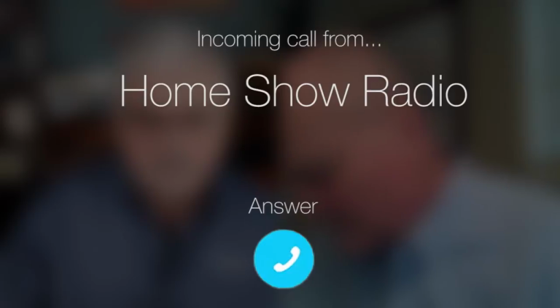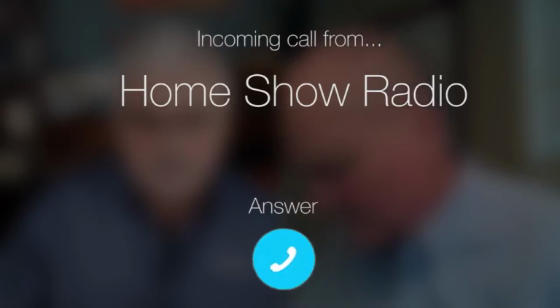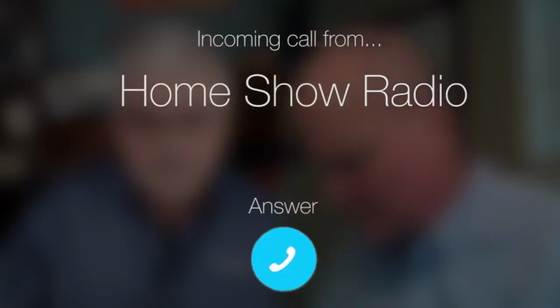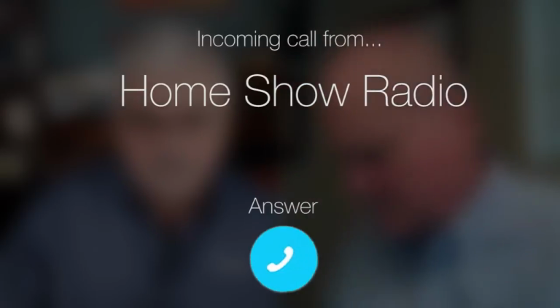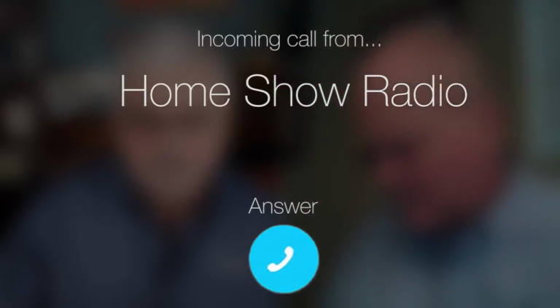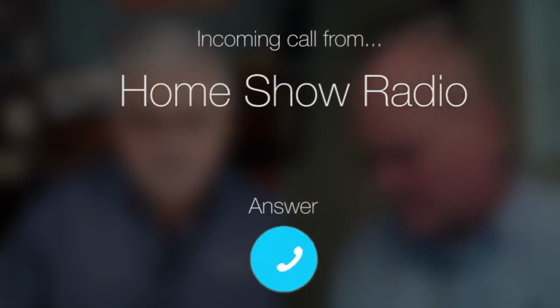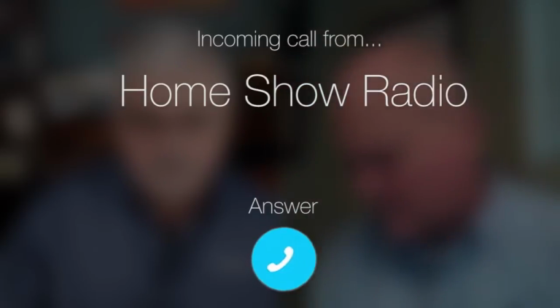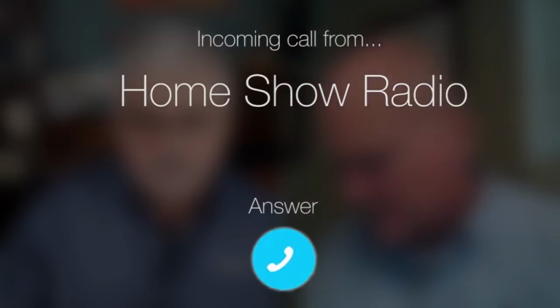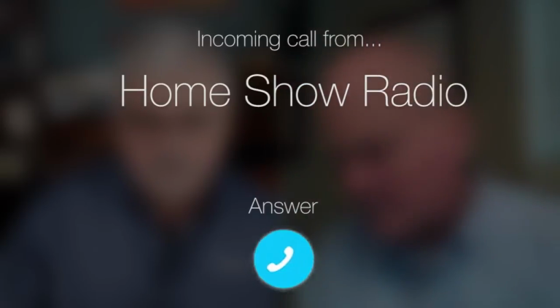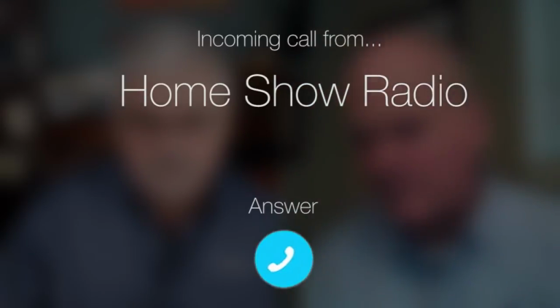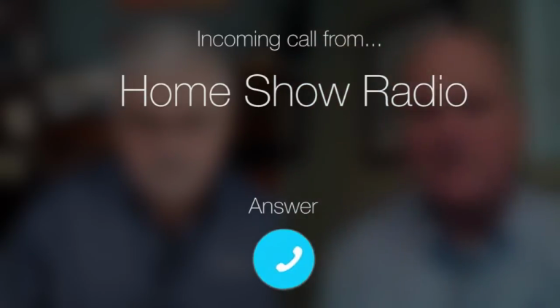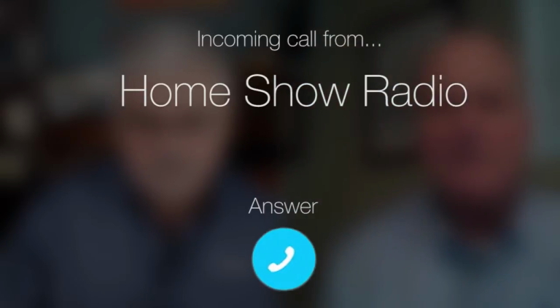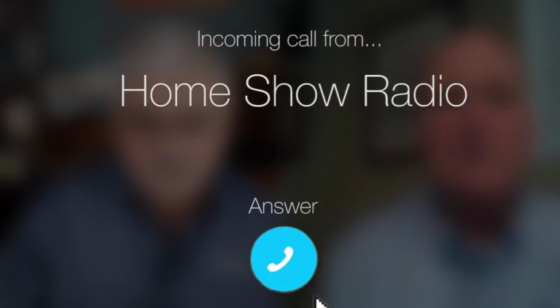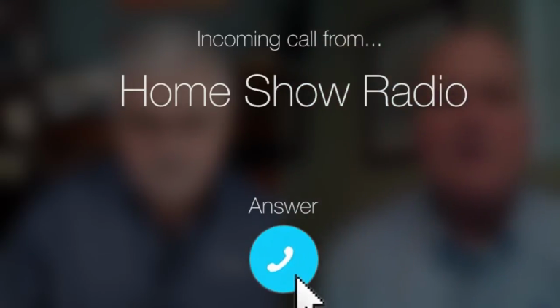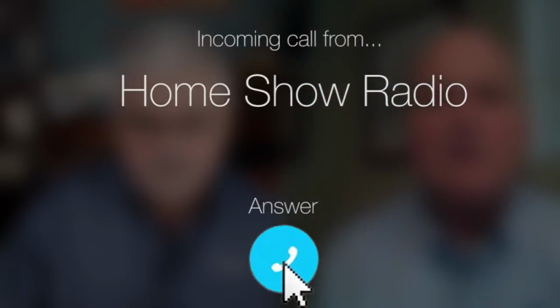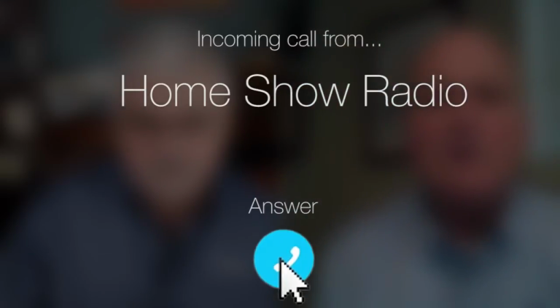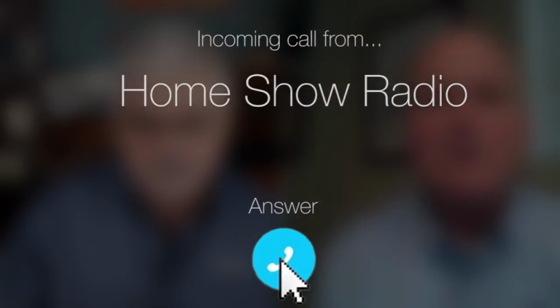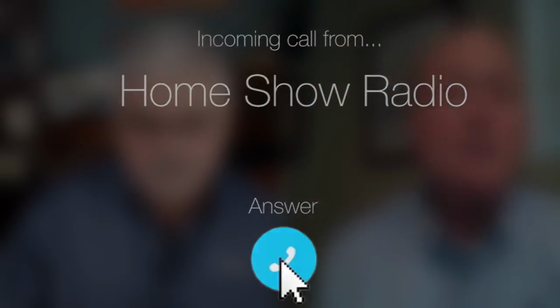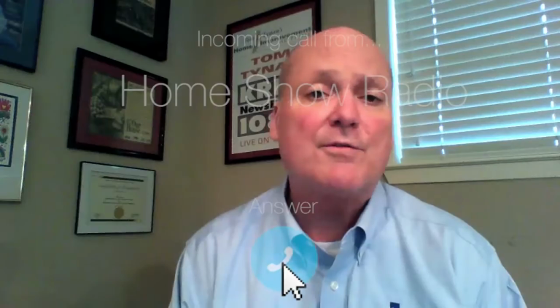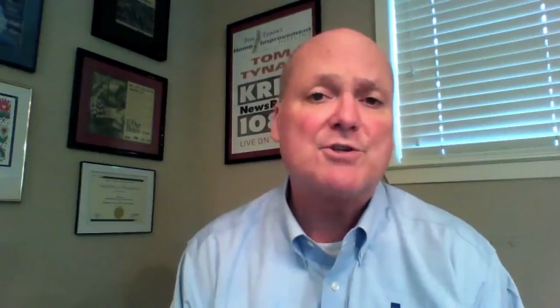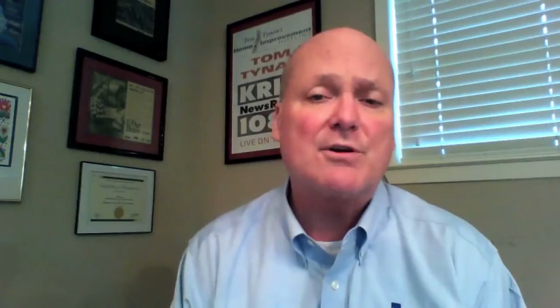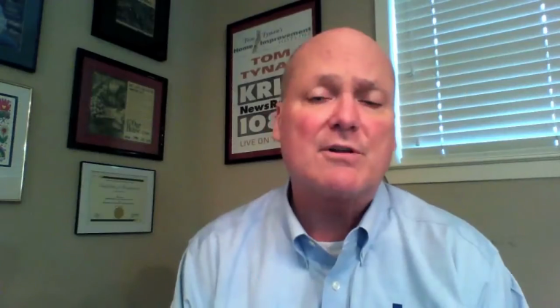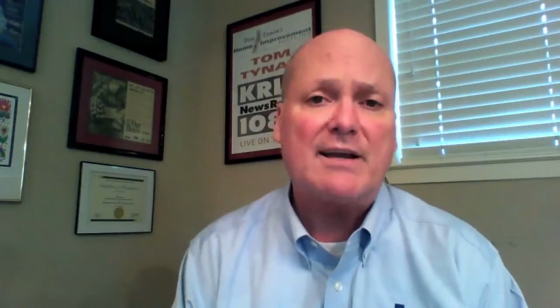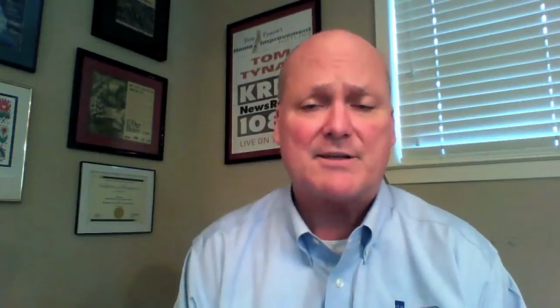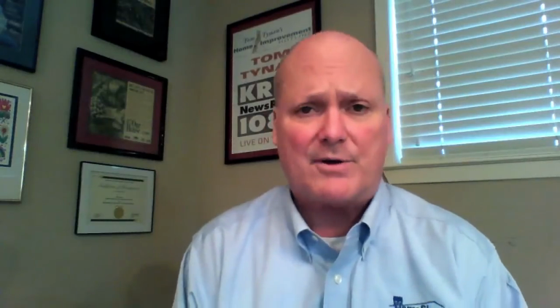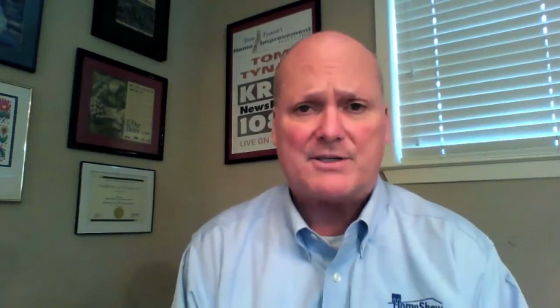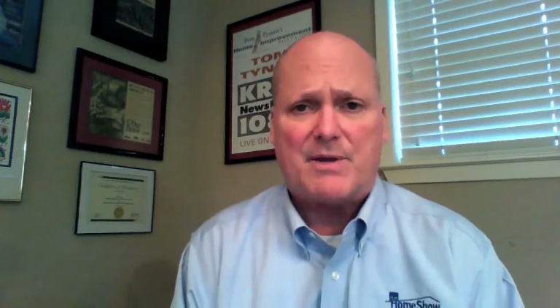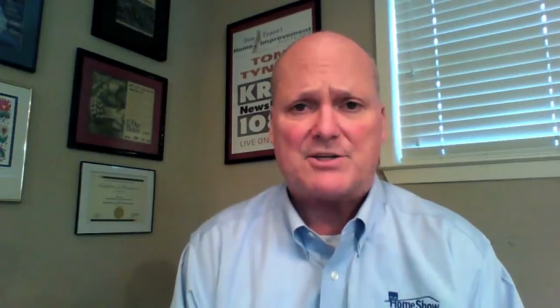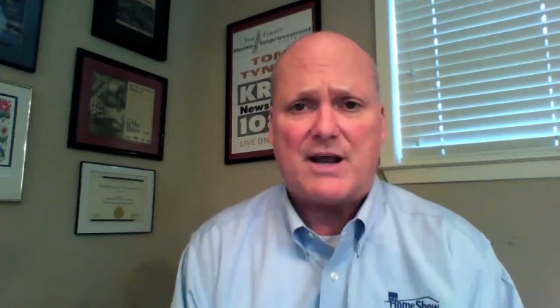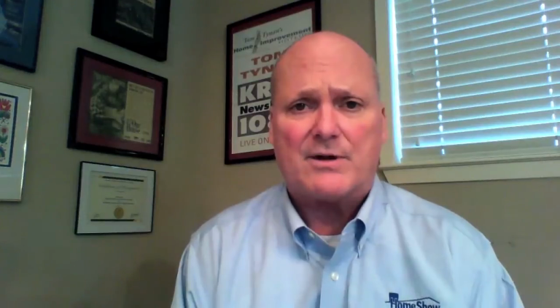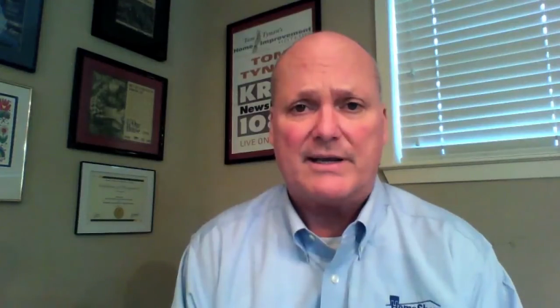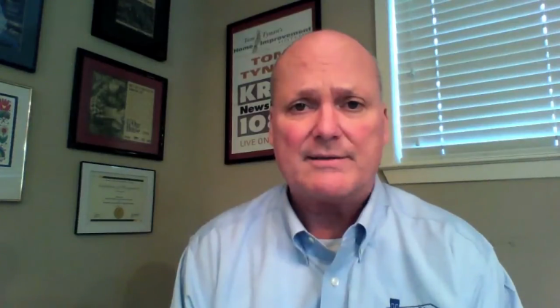Ask Tom on Home Show Radio. Lou from Sugar Land has a question about a shower leak.